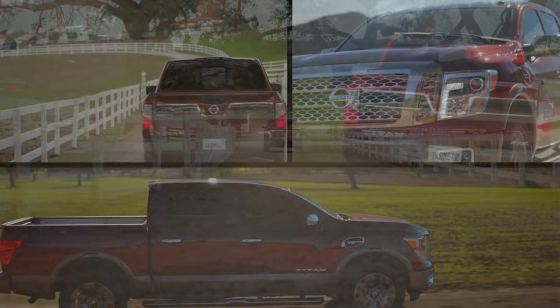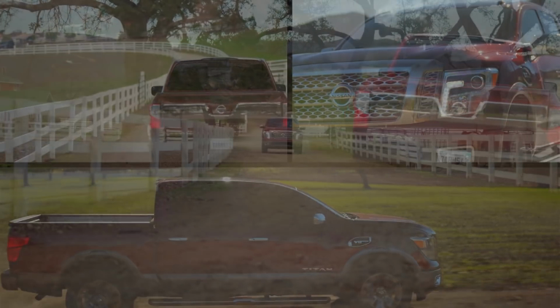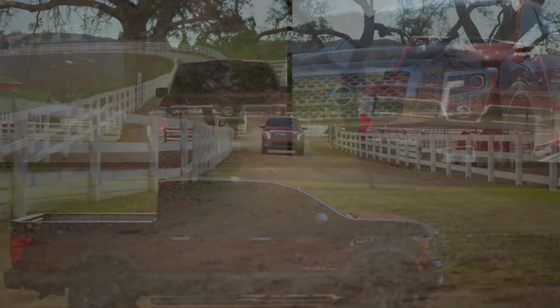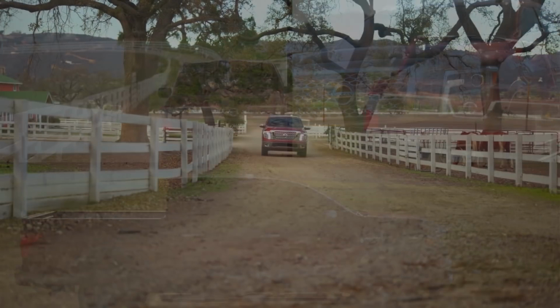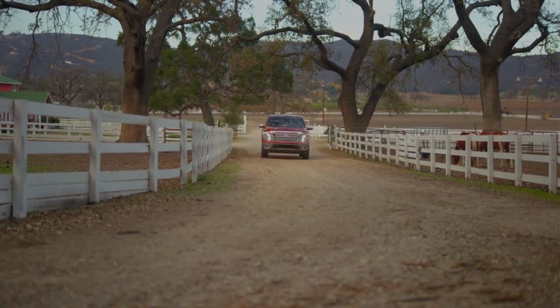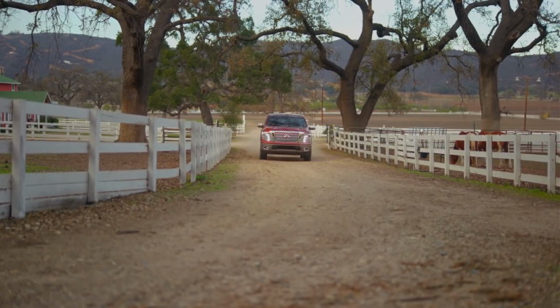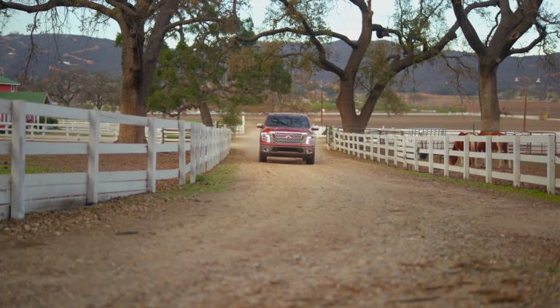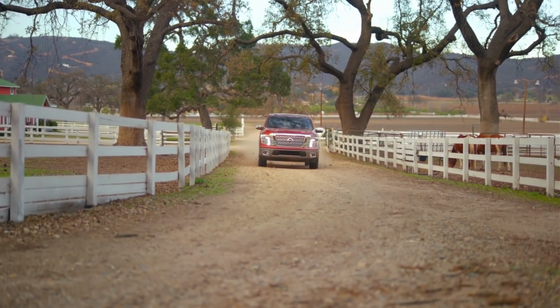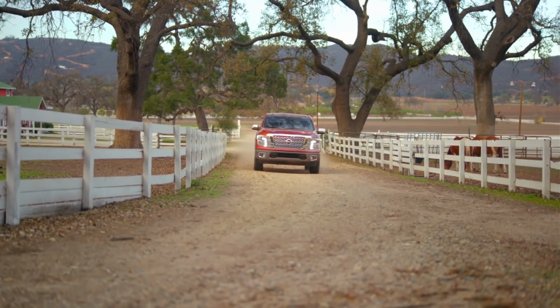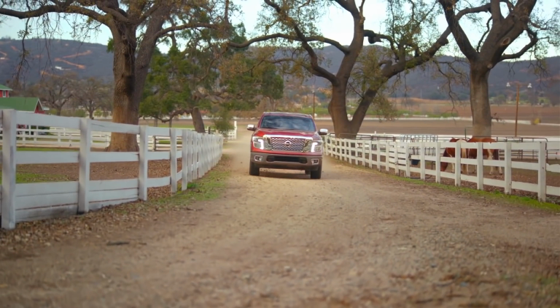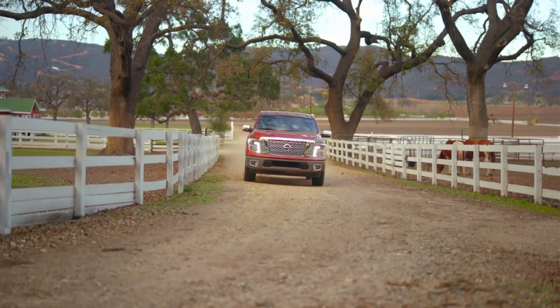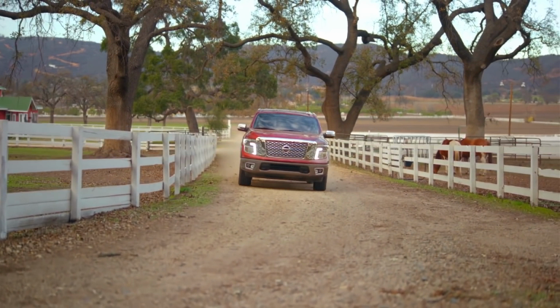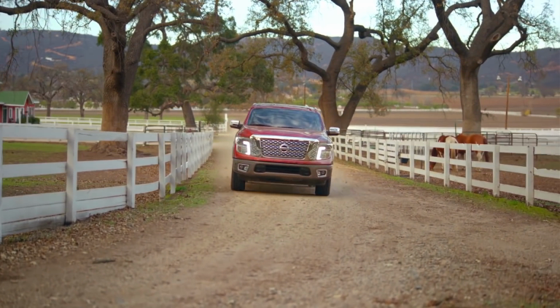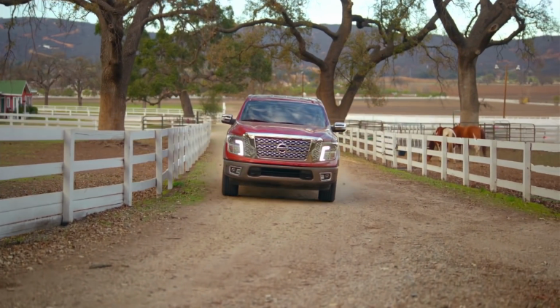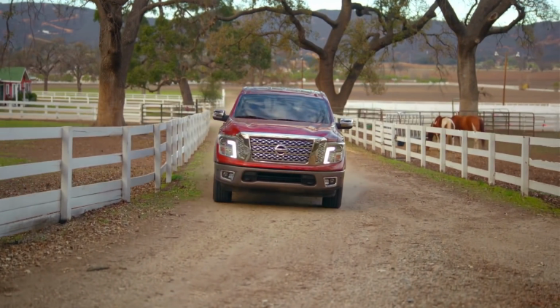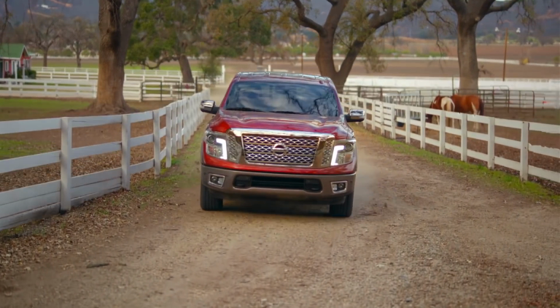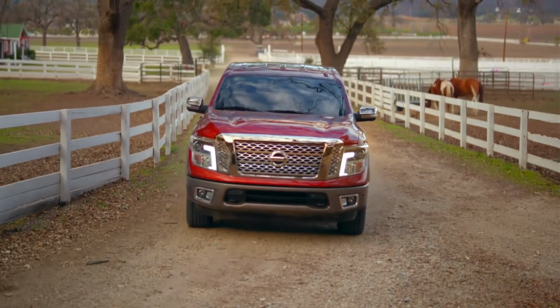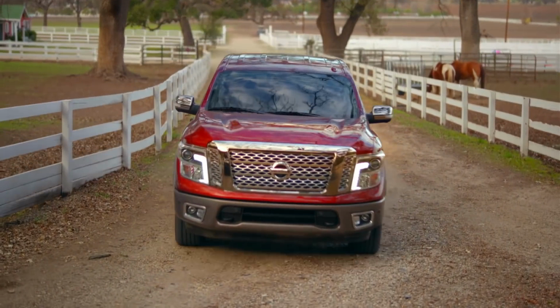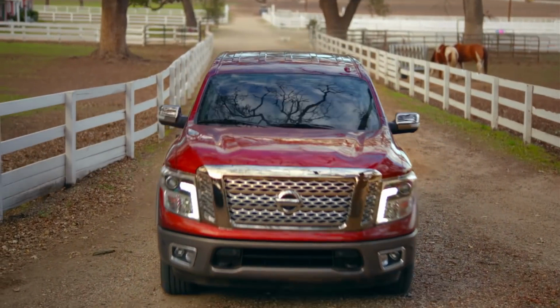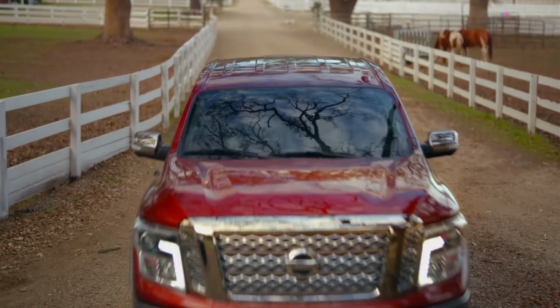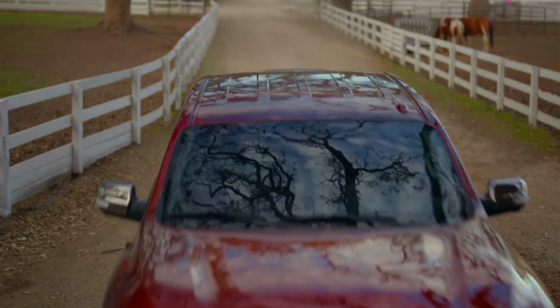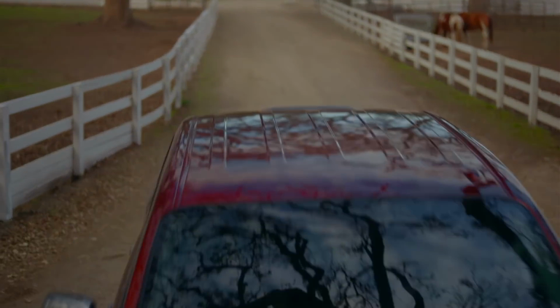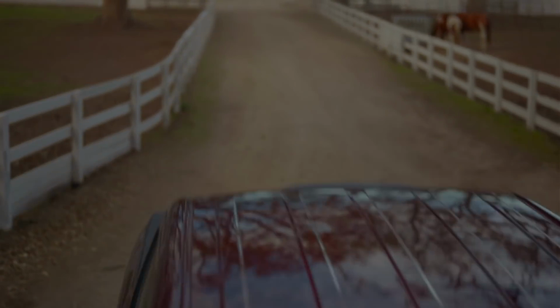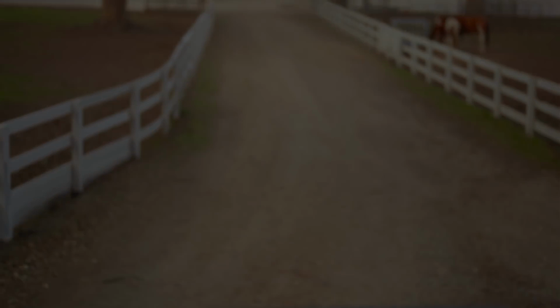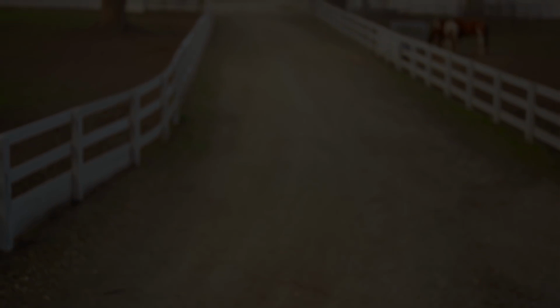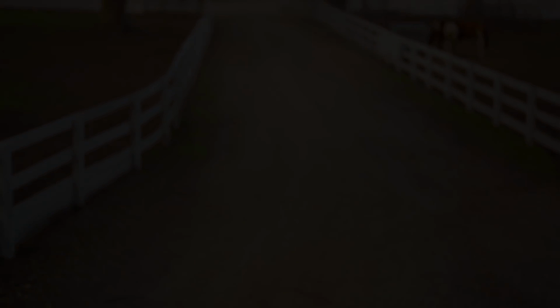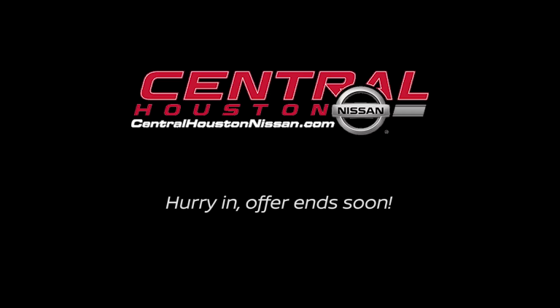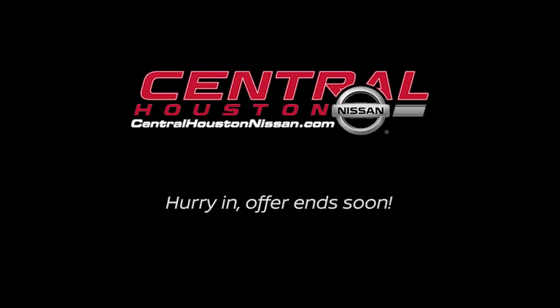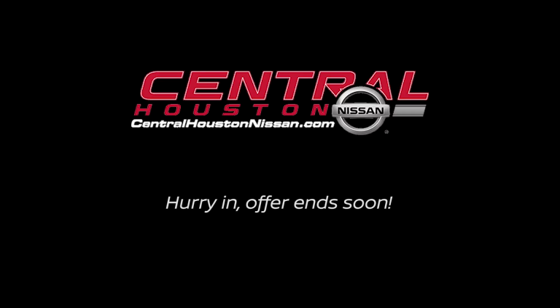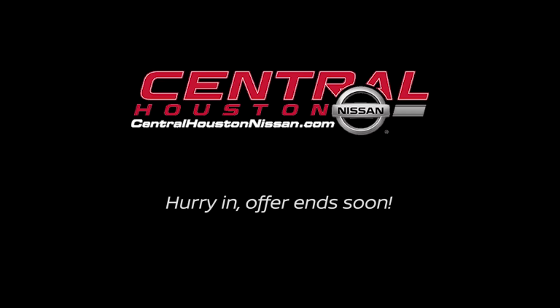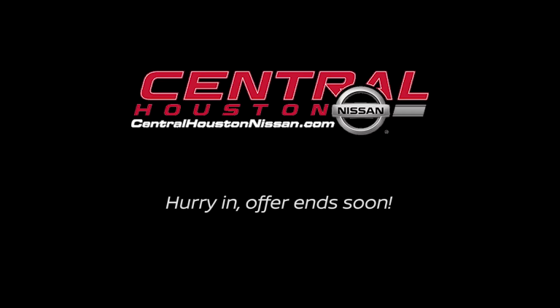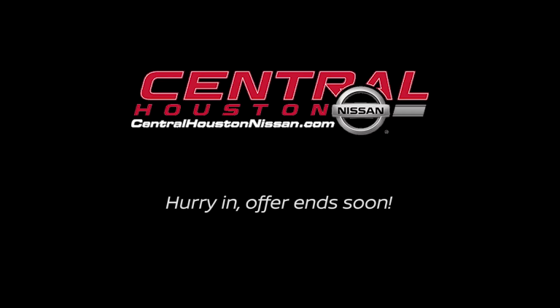Every Nissan also comes with a three-year prepaid maintenance. So hurry in, these offers end soon.